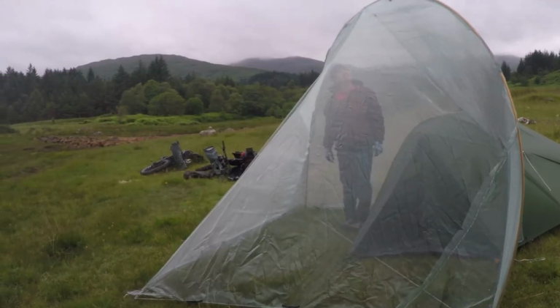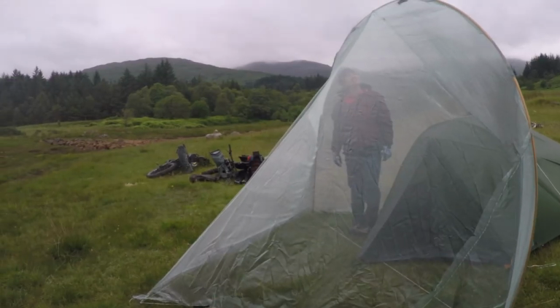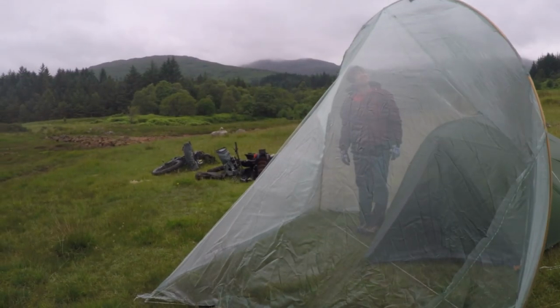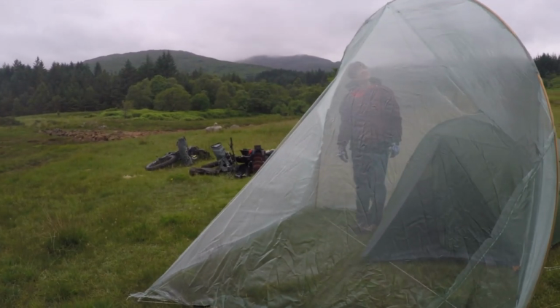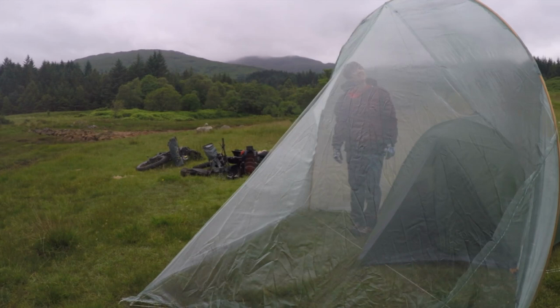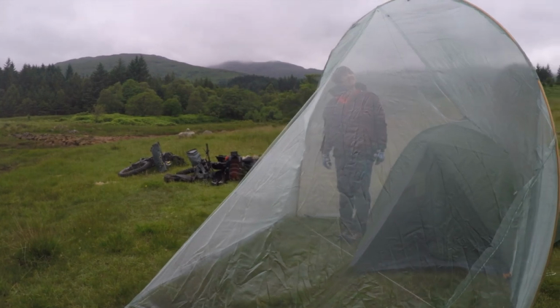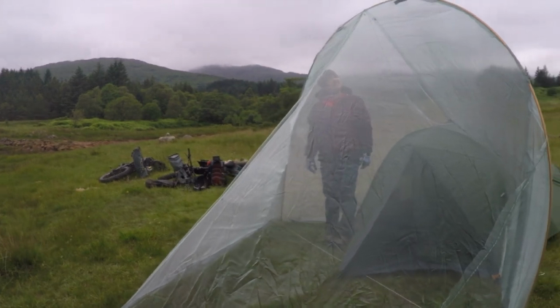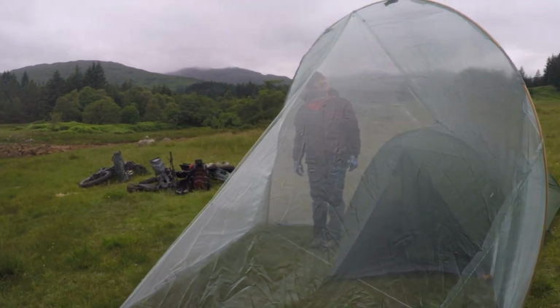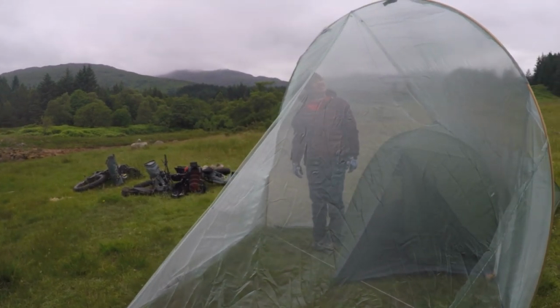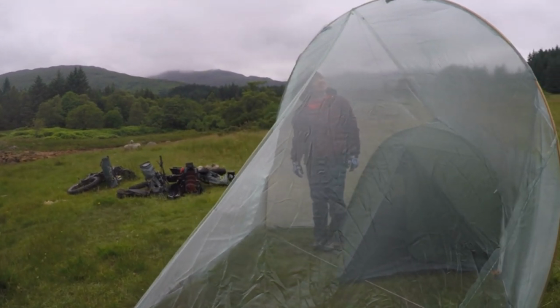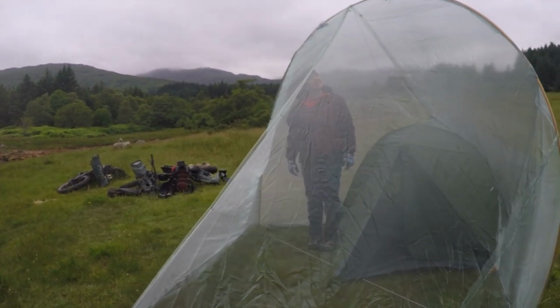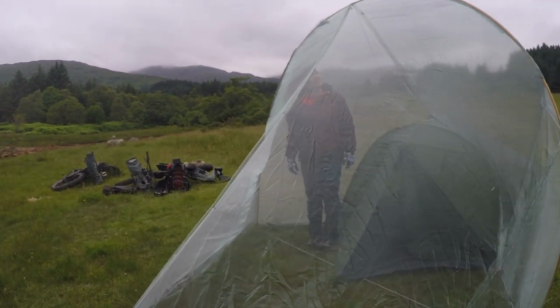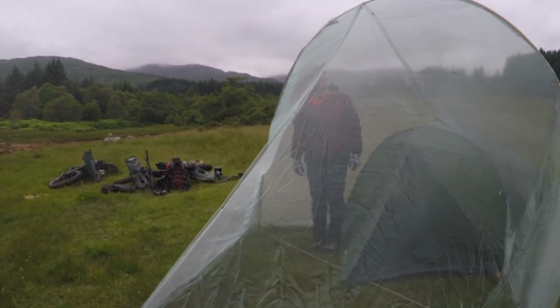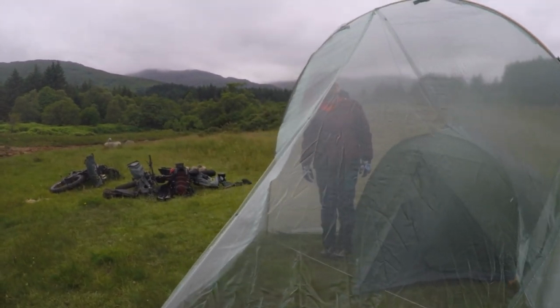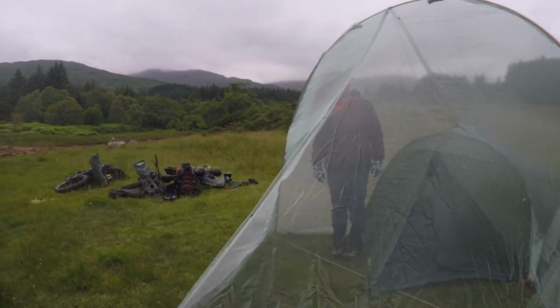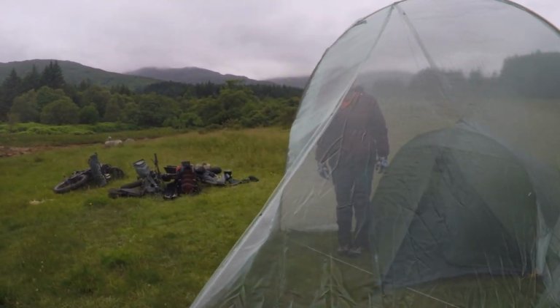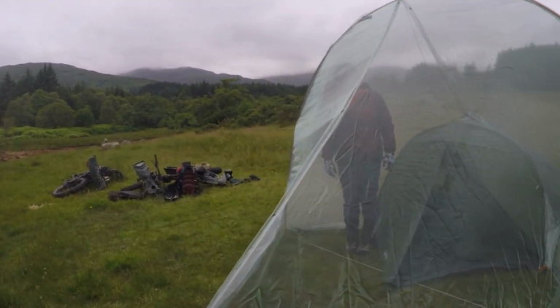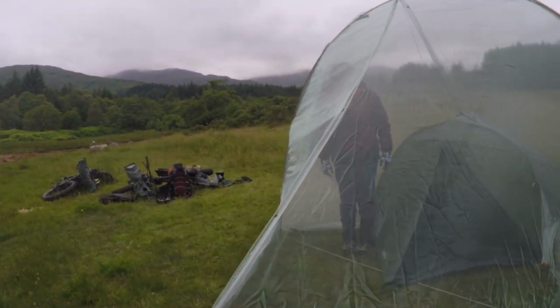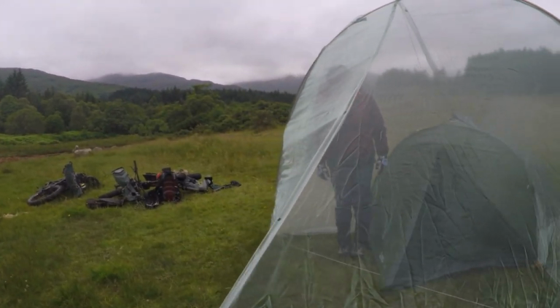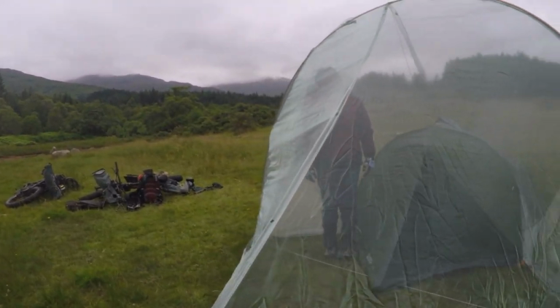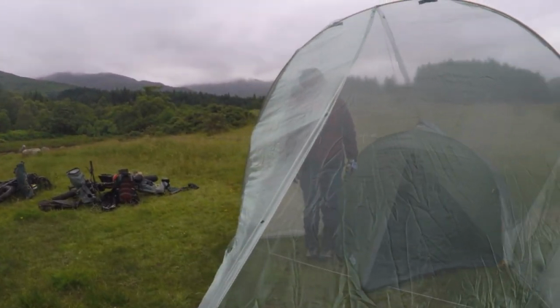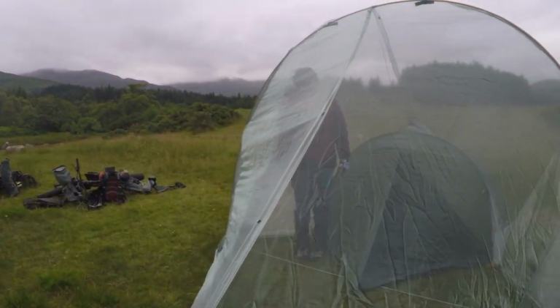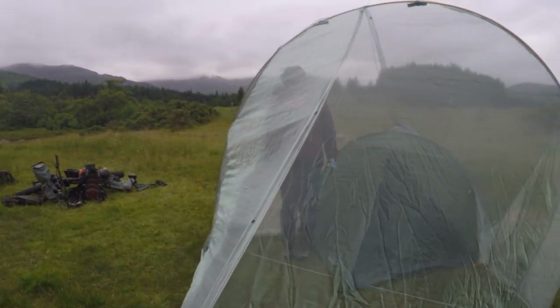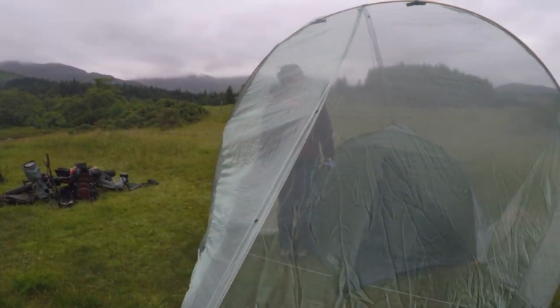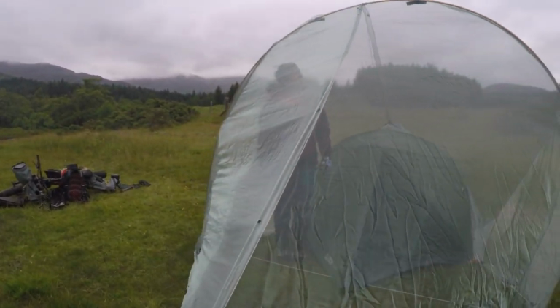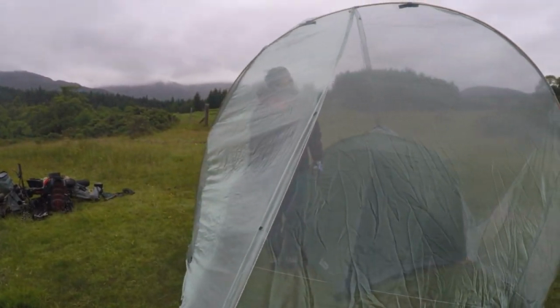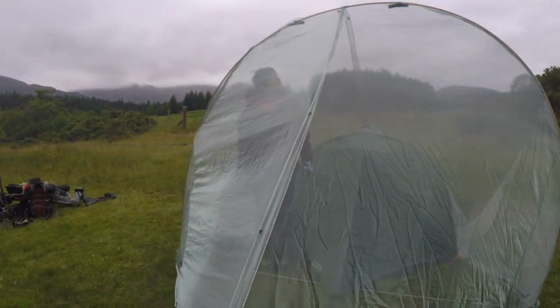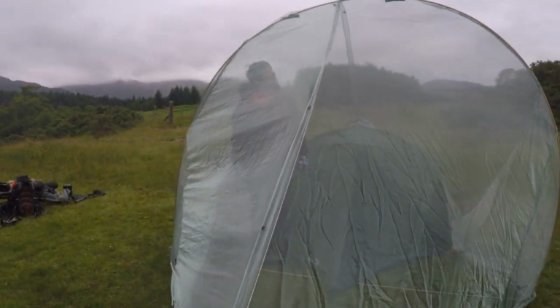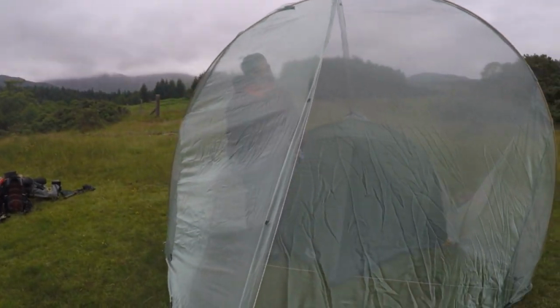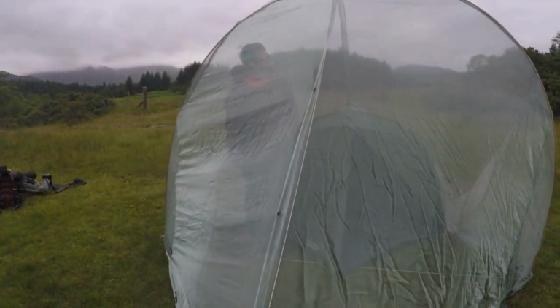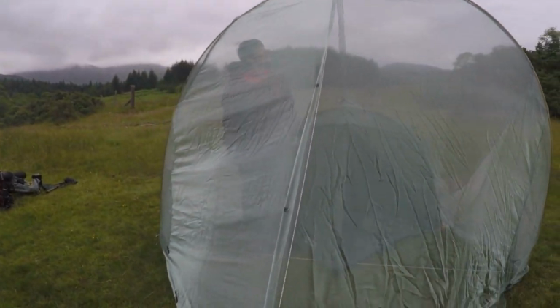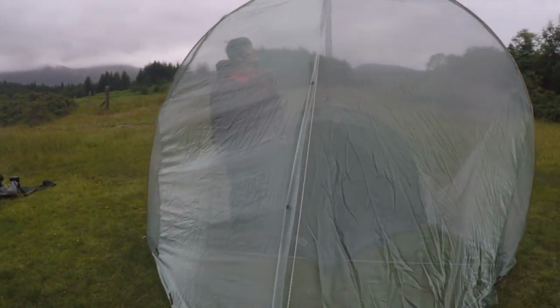If you have any questions about how I made this midge net, please put your questions in the comments below. Thank you for watching.